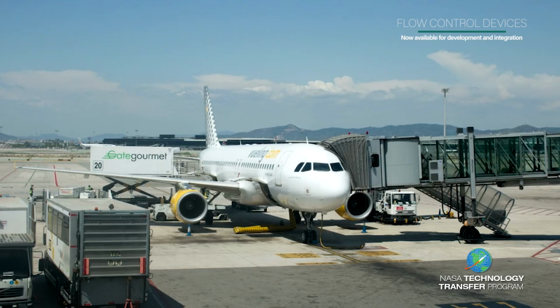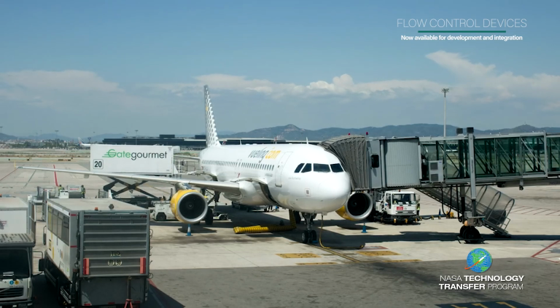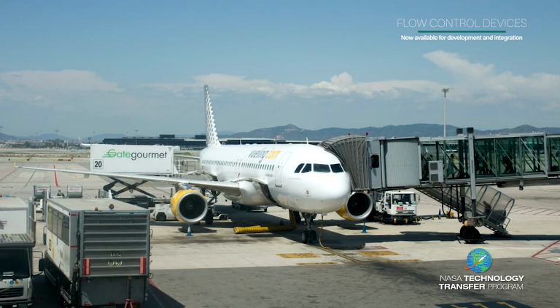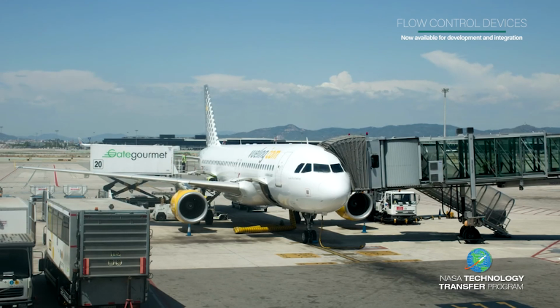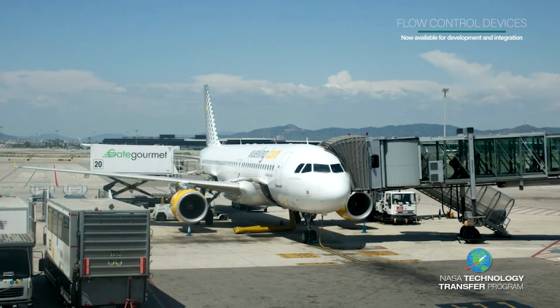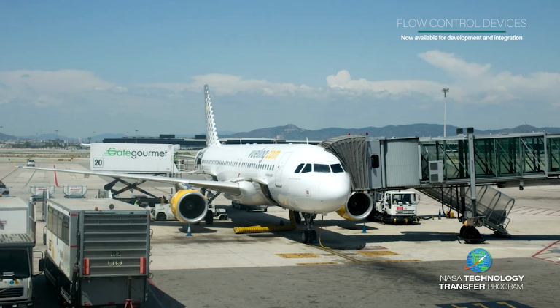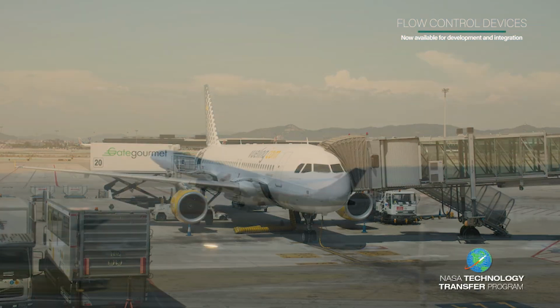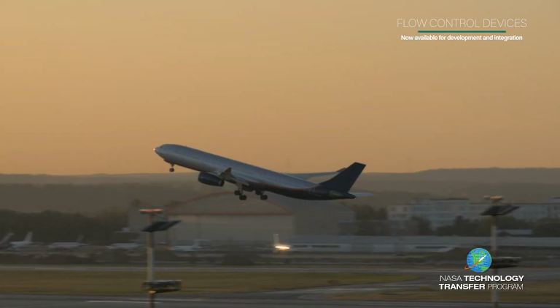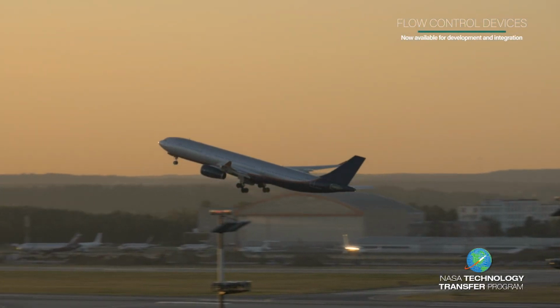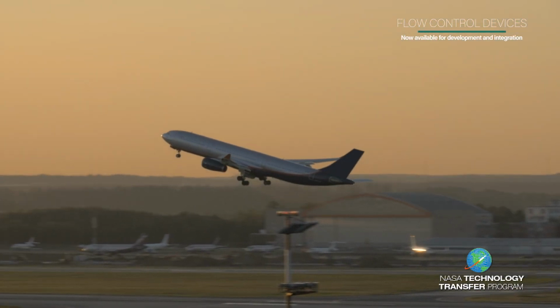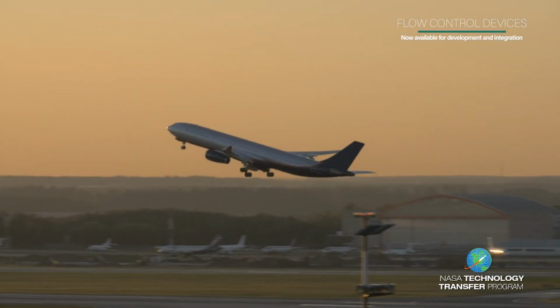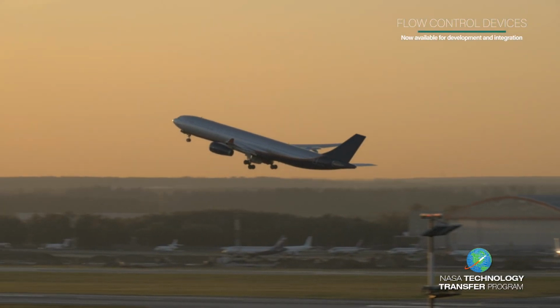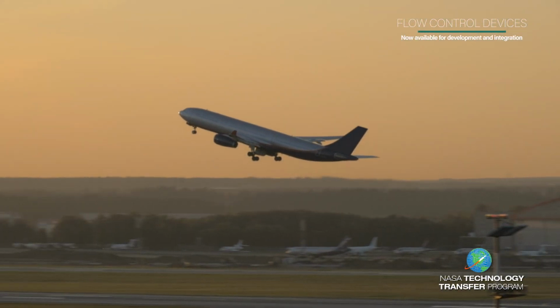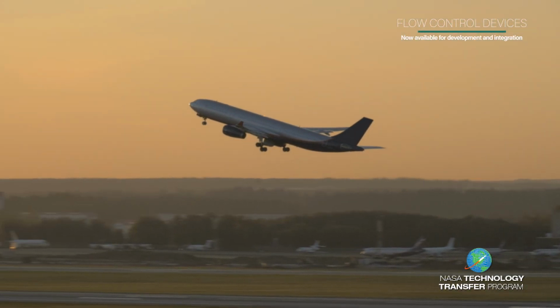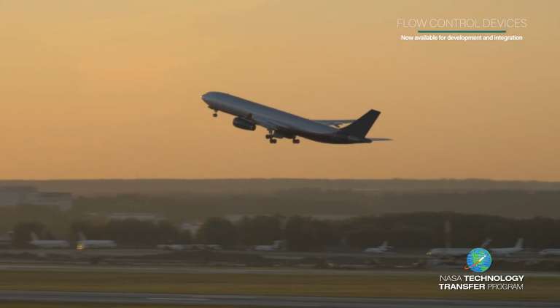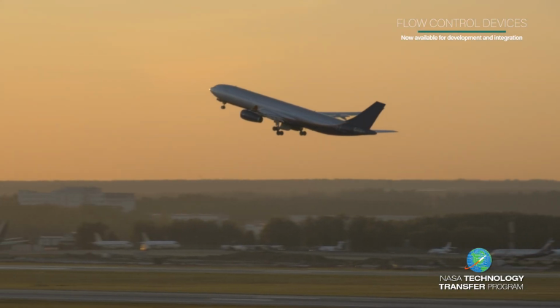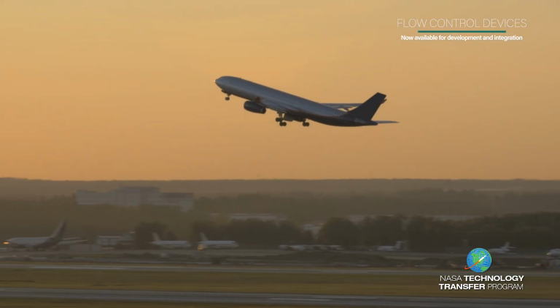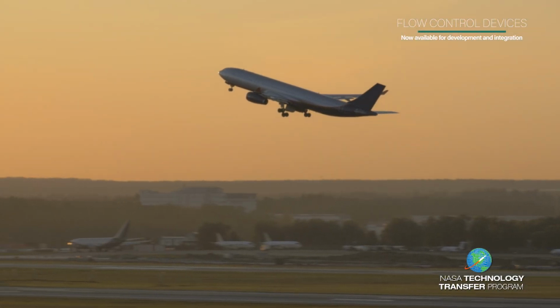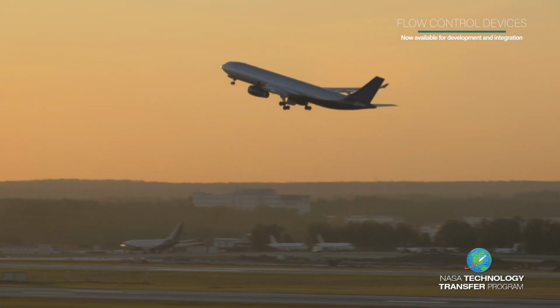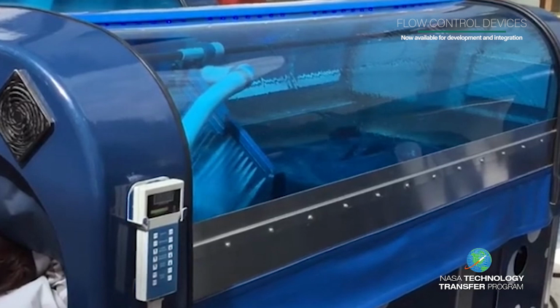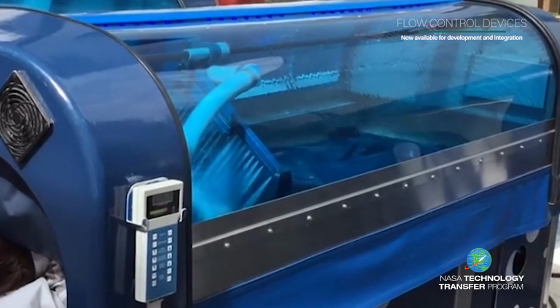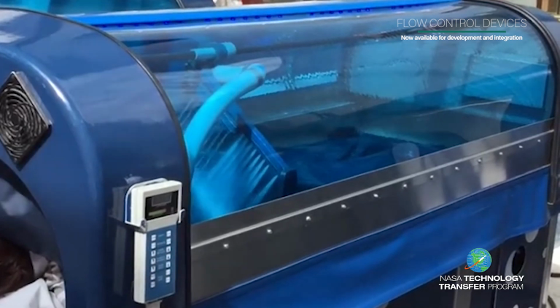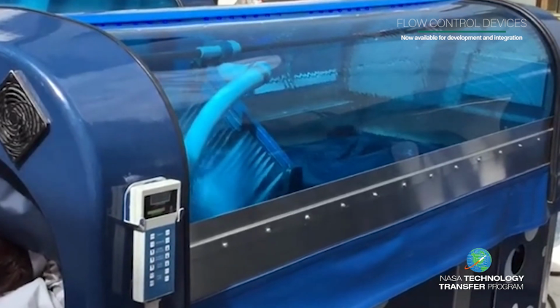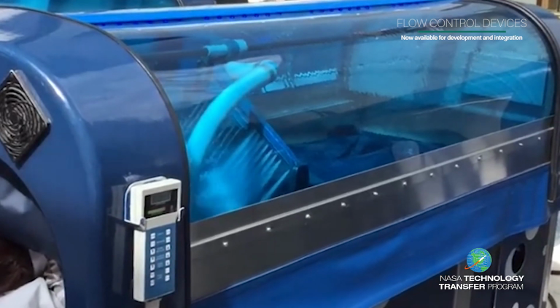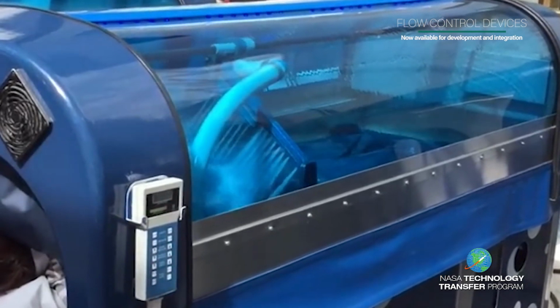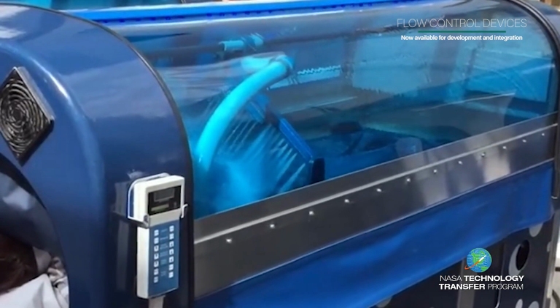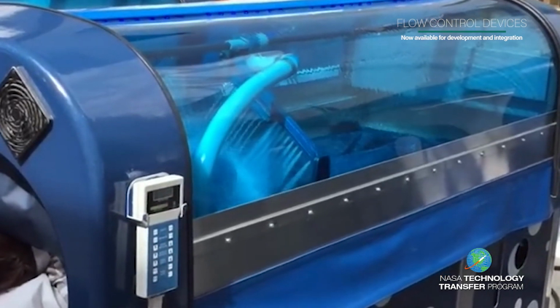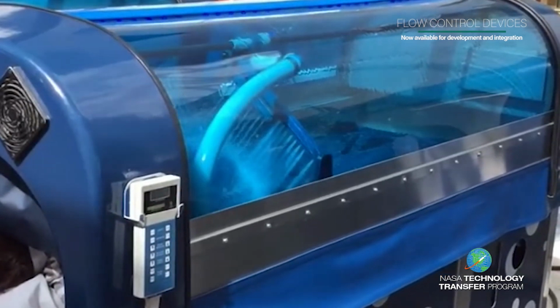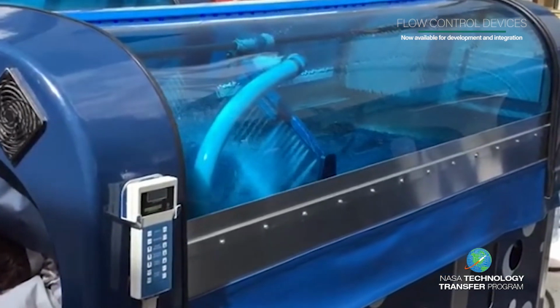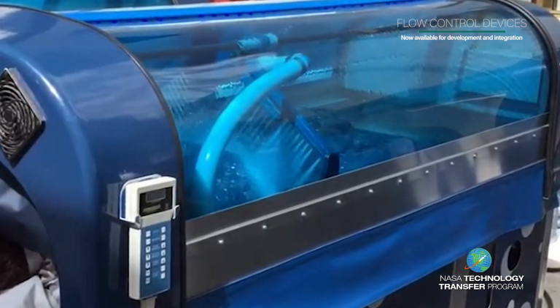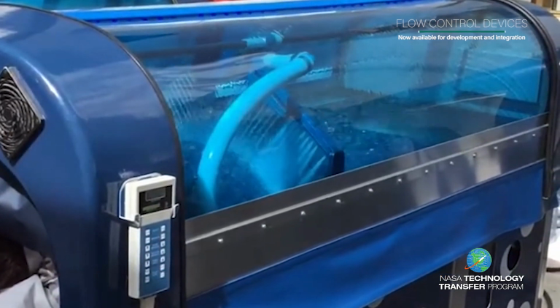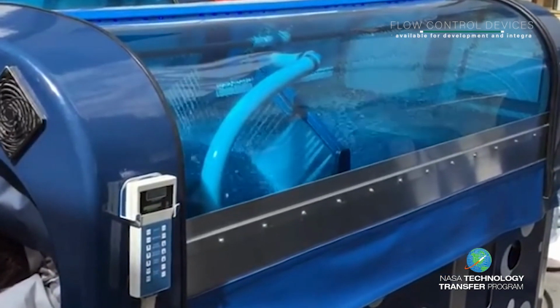Aside from increased vehicle efficiency, our technology also enables different massaging options for hydrotherapy equipment.